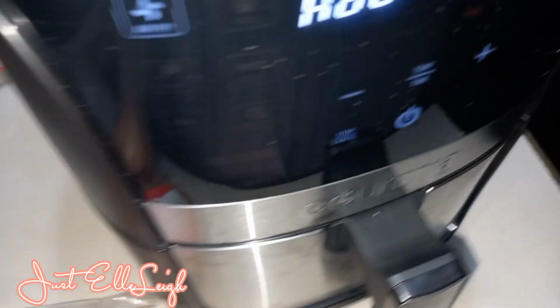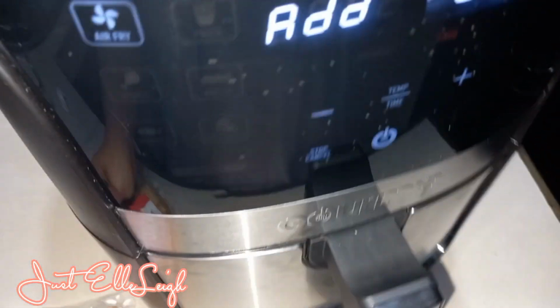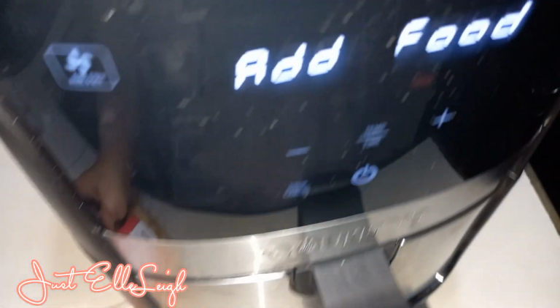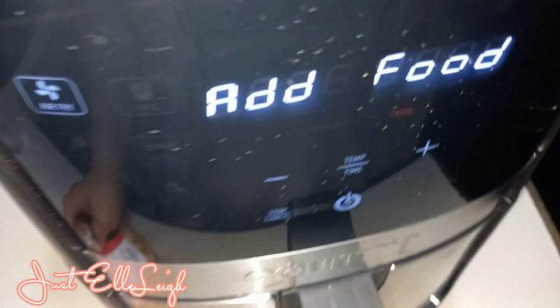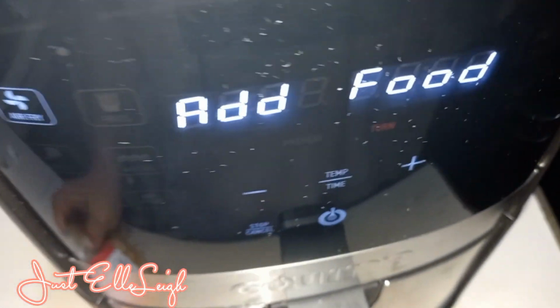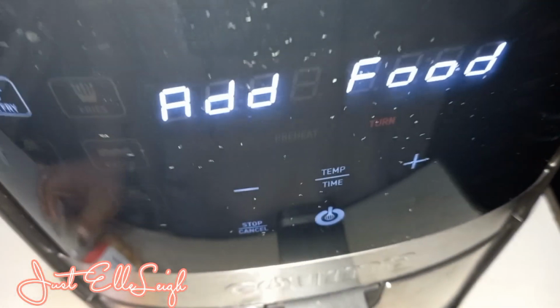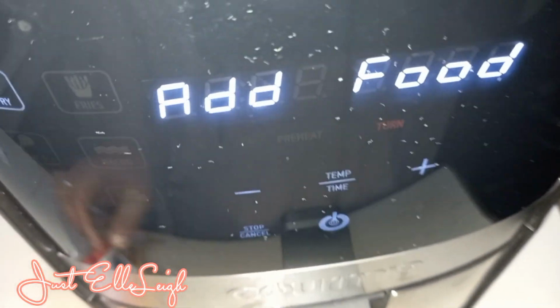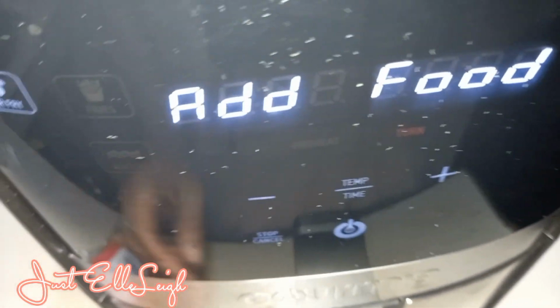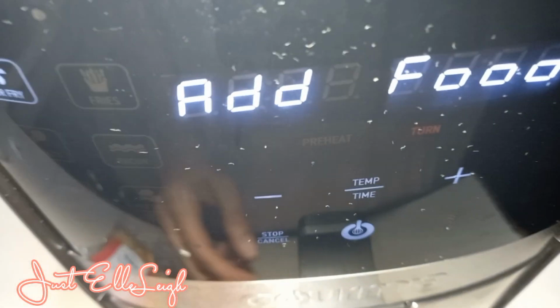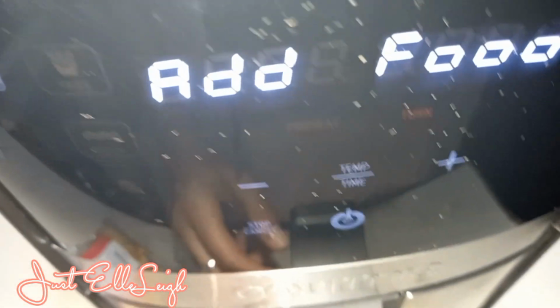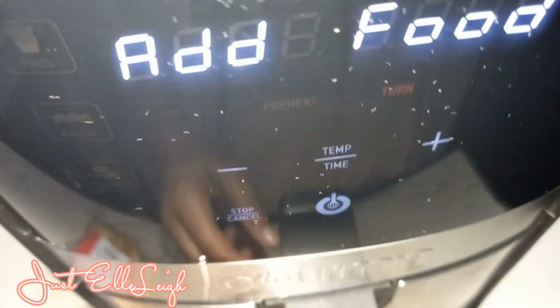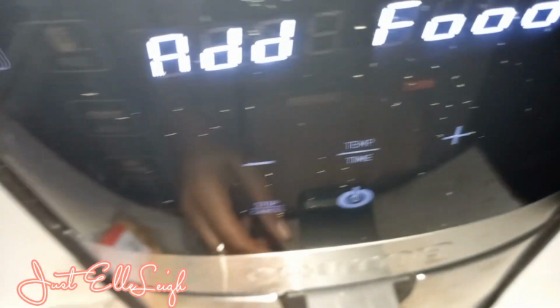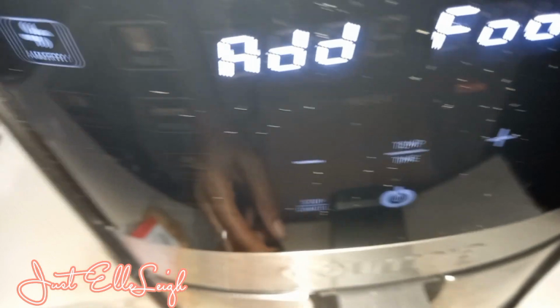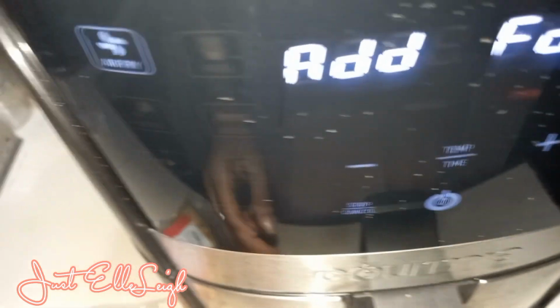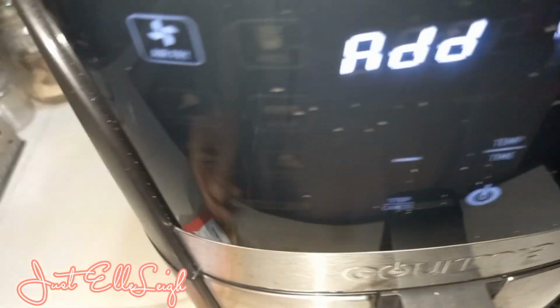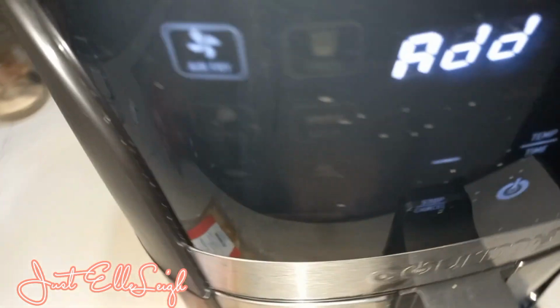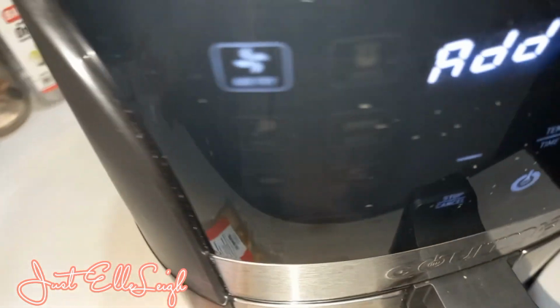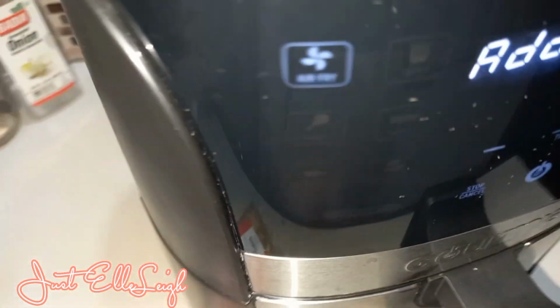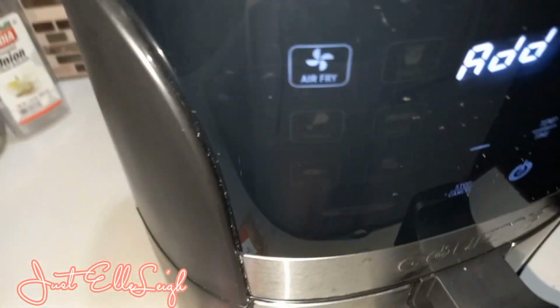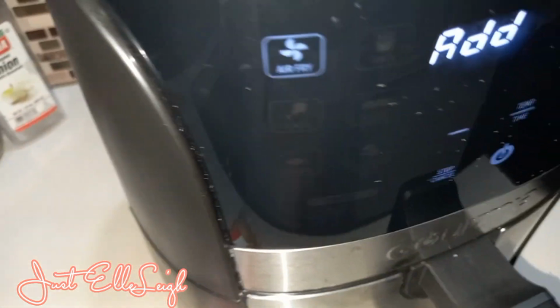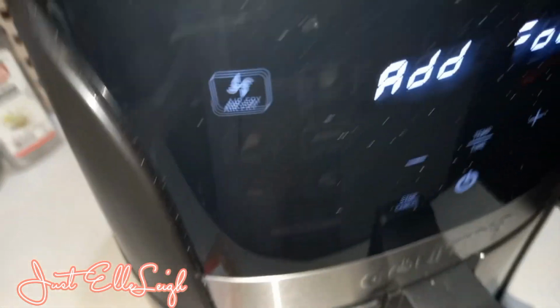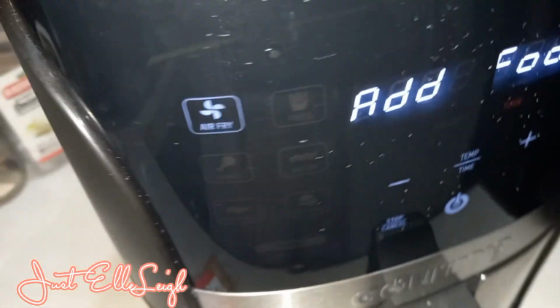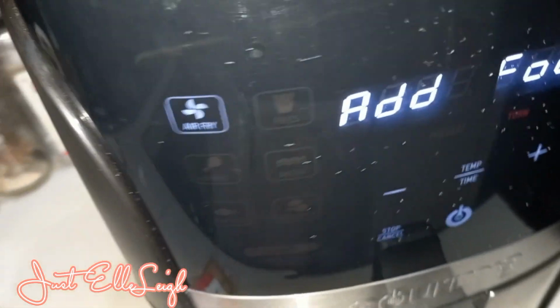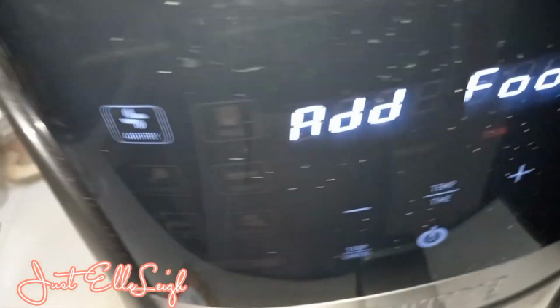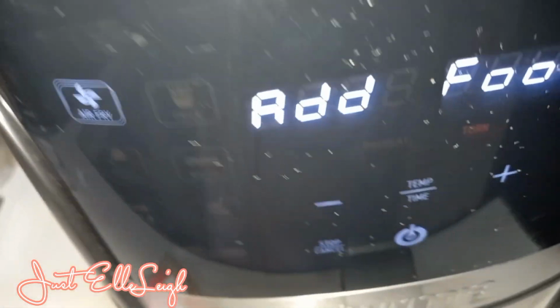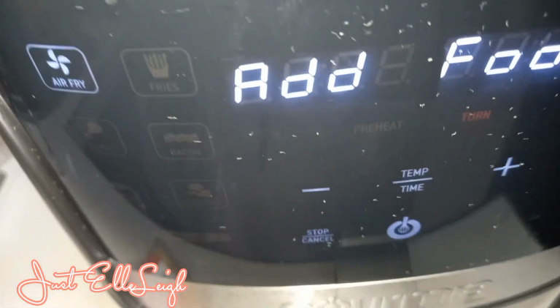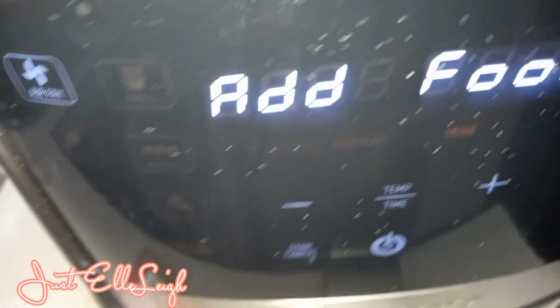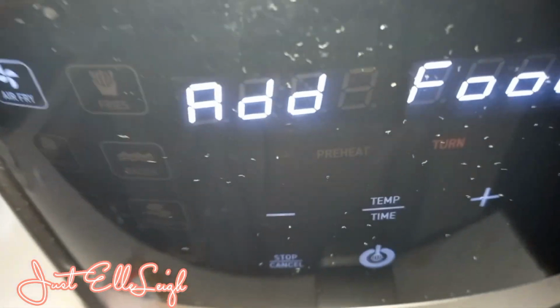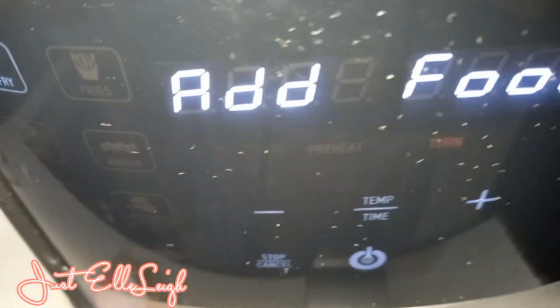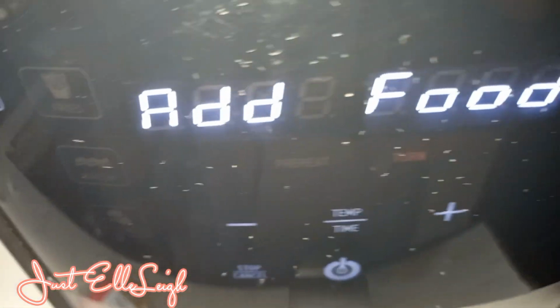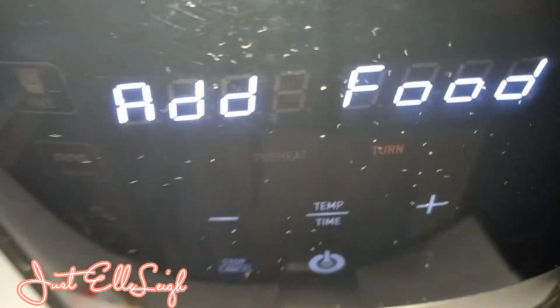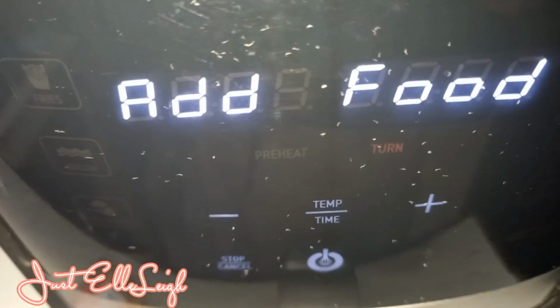Alright, so now it's time to add these chicken spring rolls. Let me just get the packet open.